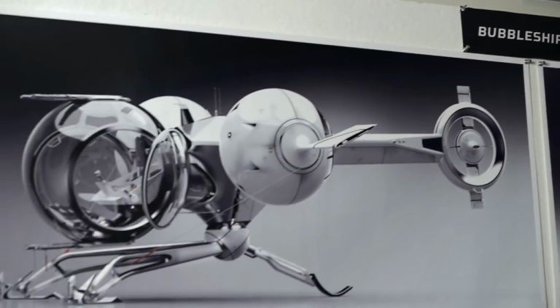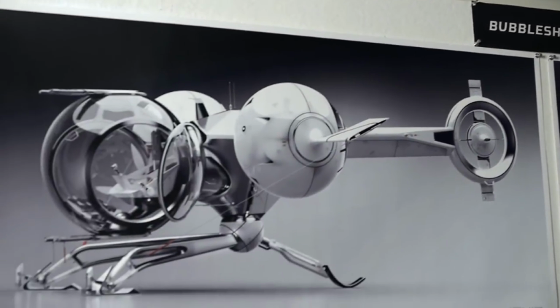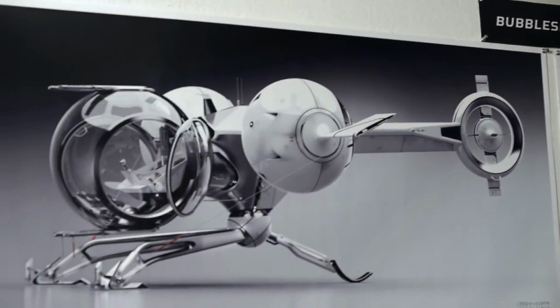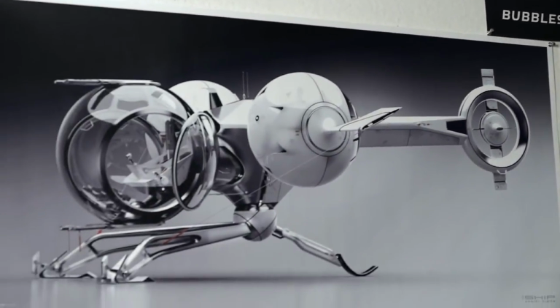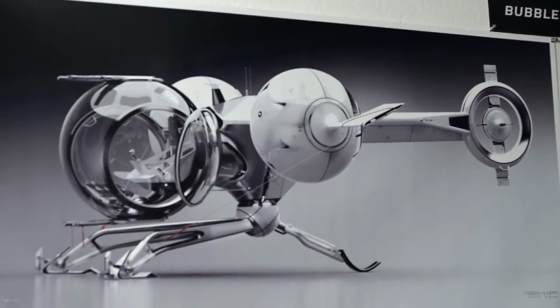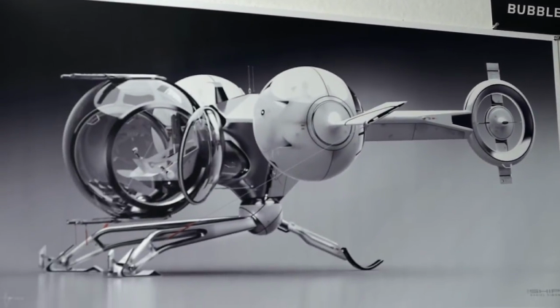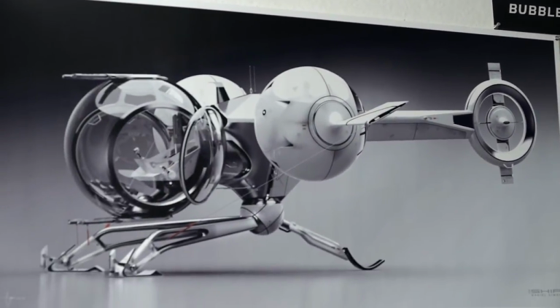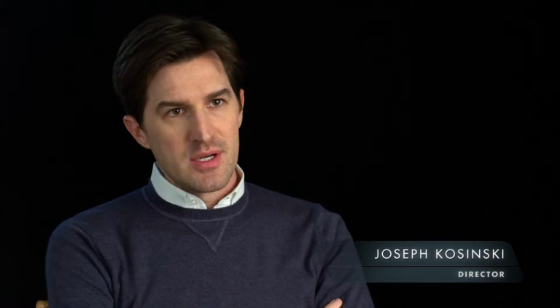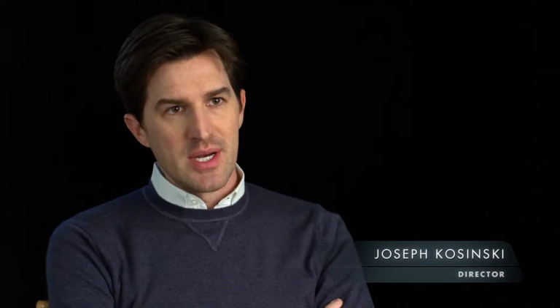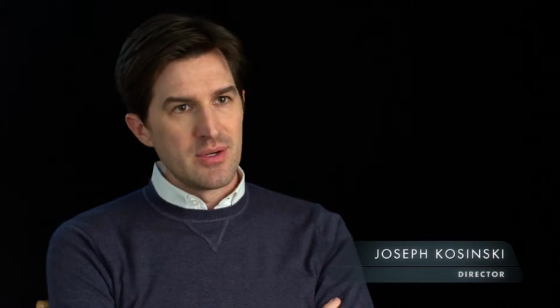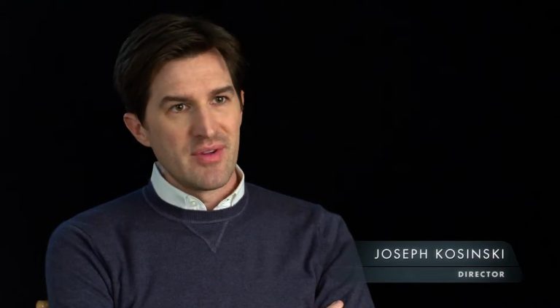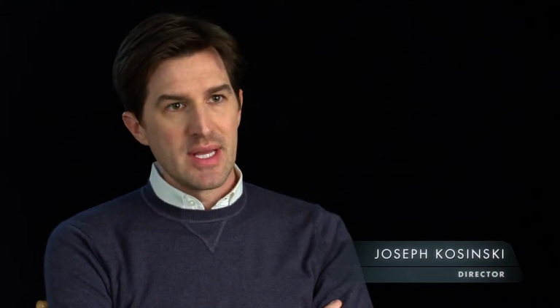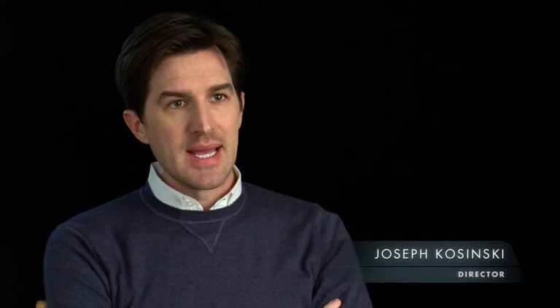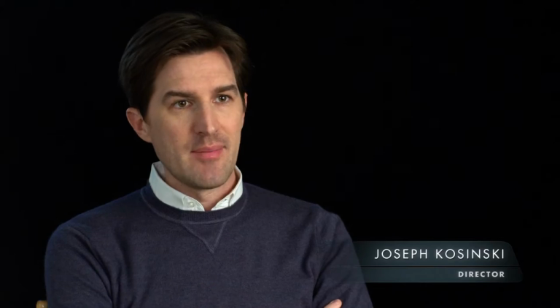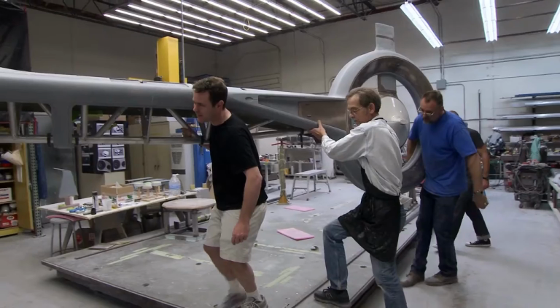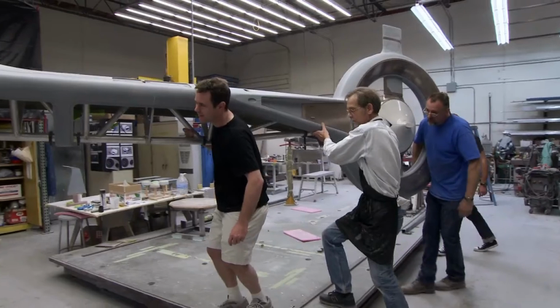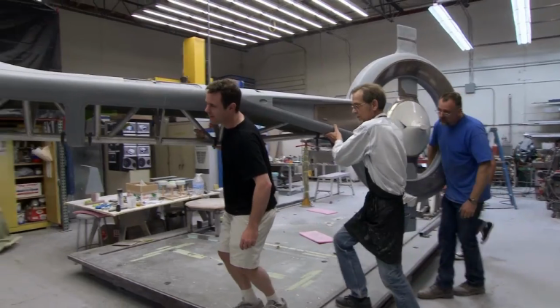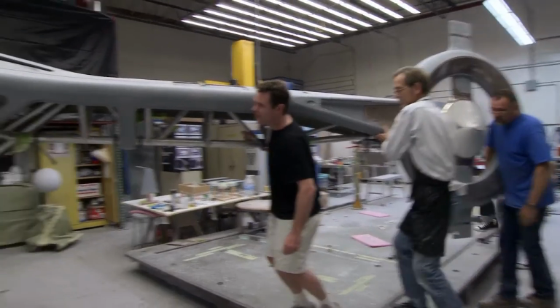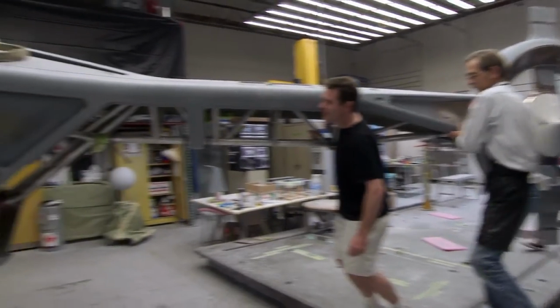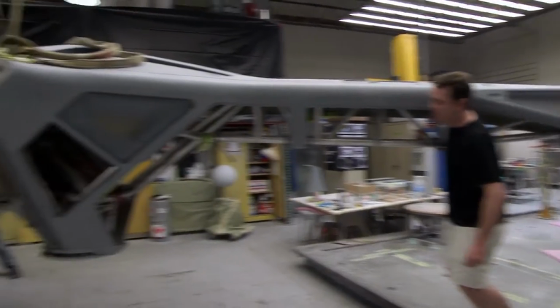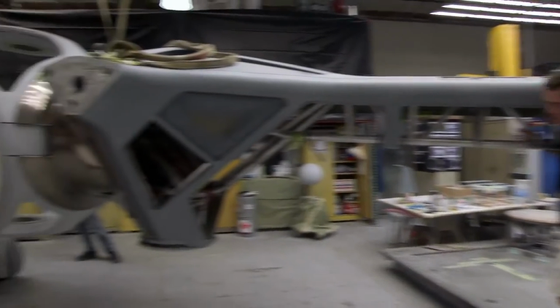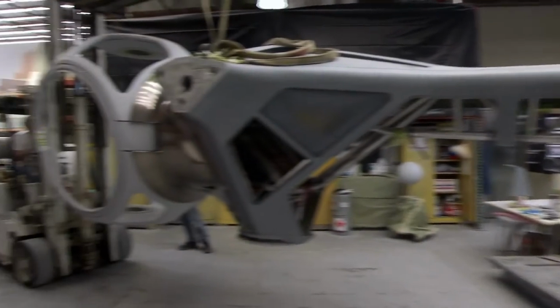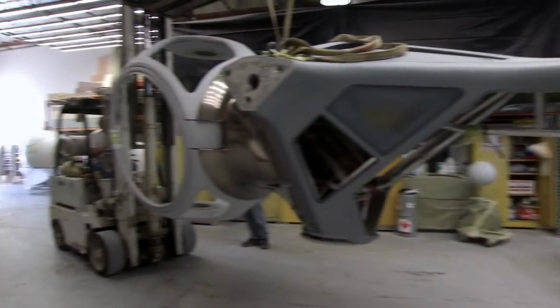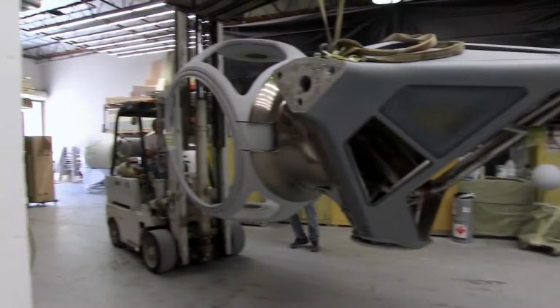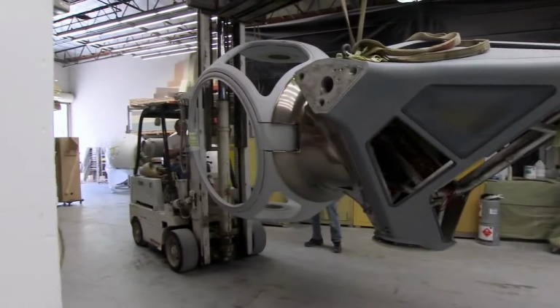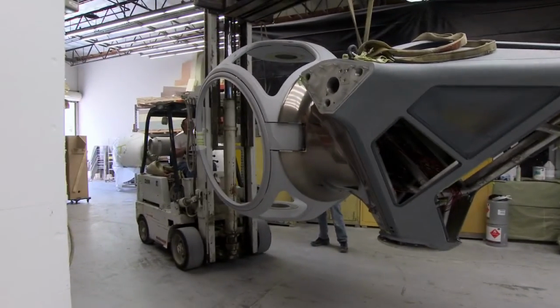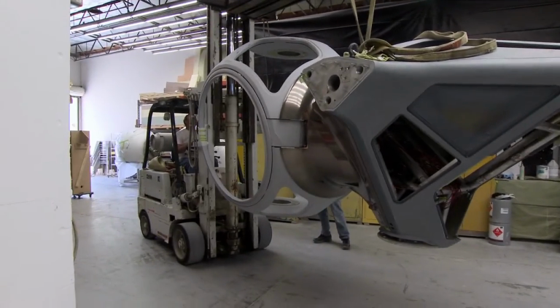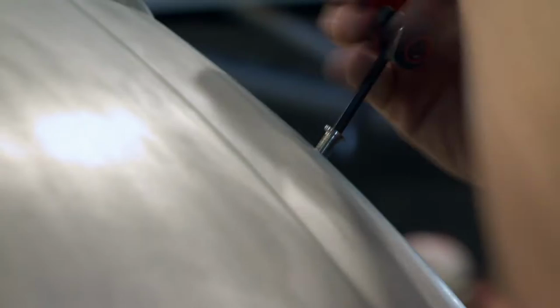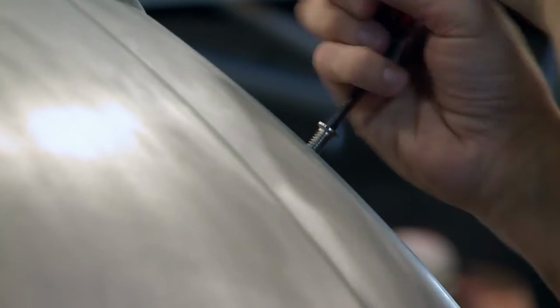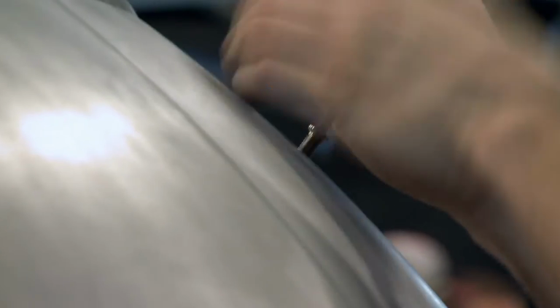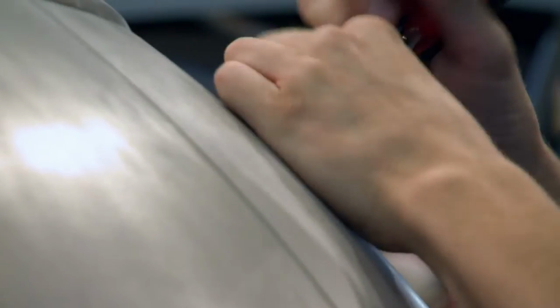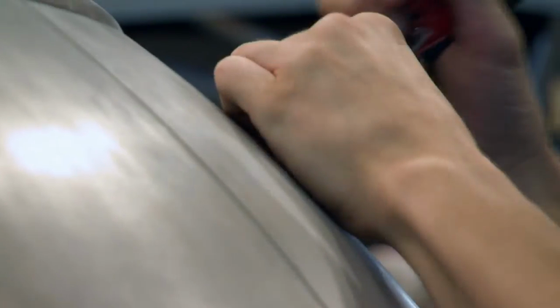The whole philosophy for the movie was to try to shoot everything in camera, so we decided that it made sense to build a full-scale version of the bubble ship.